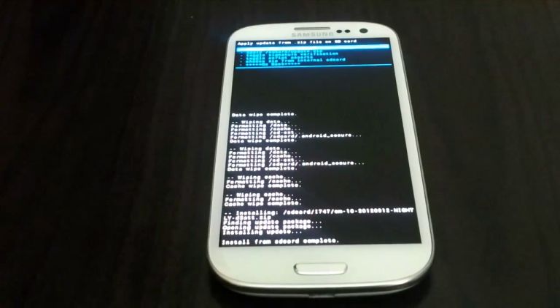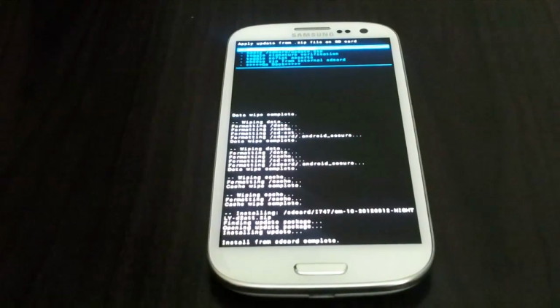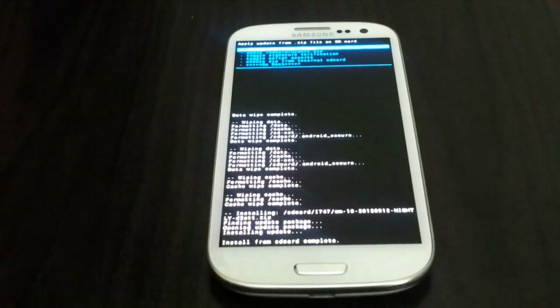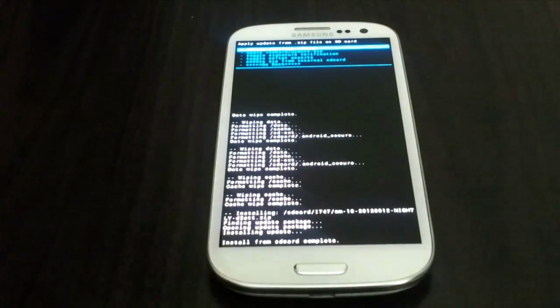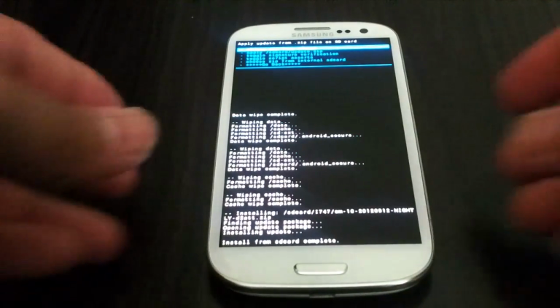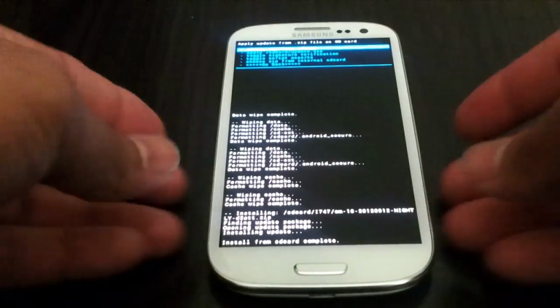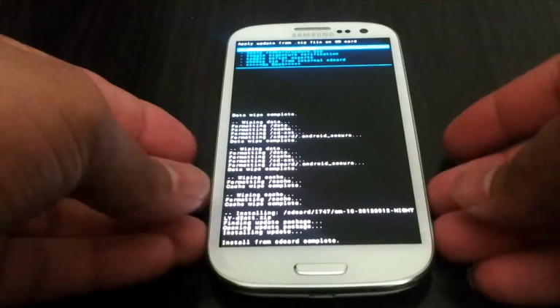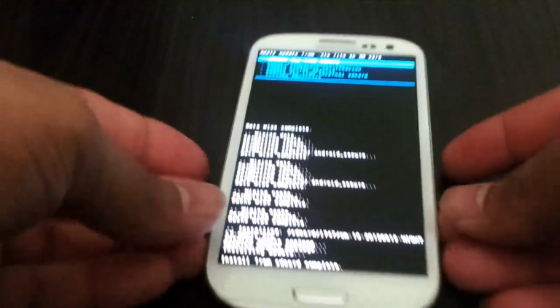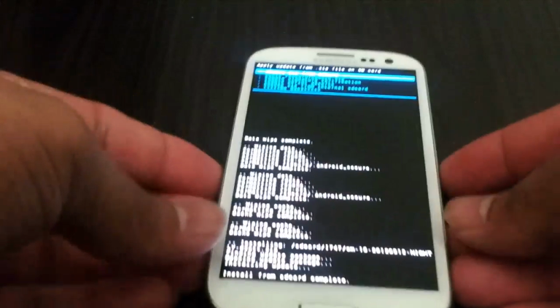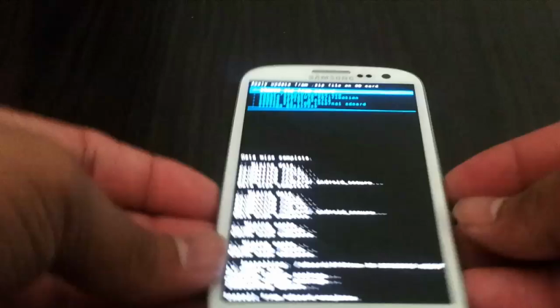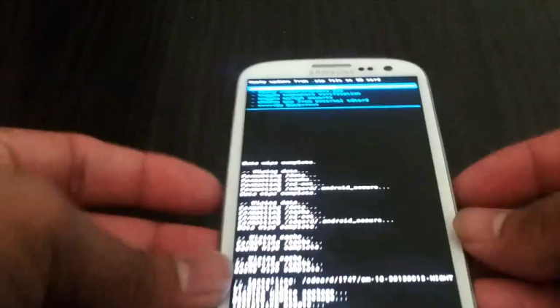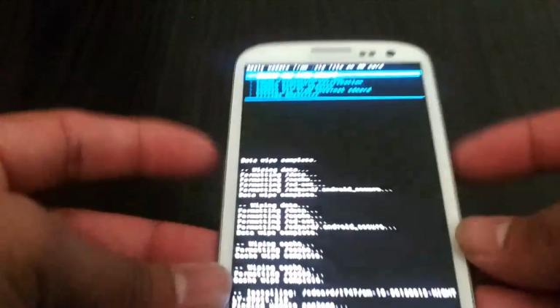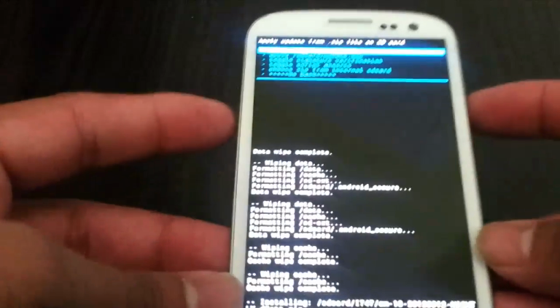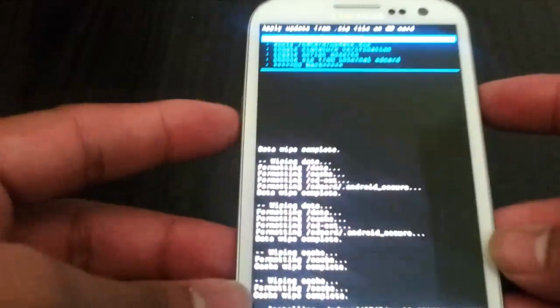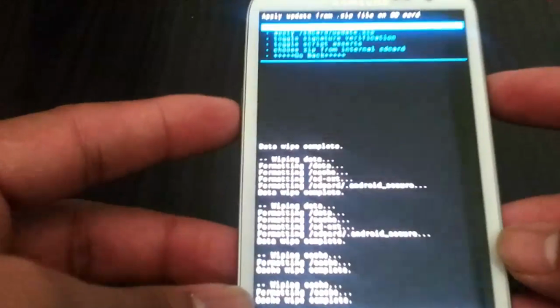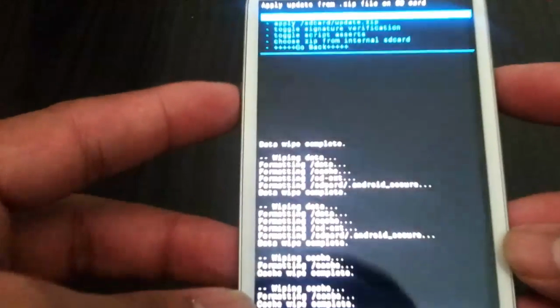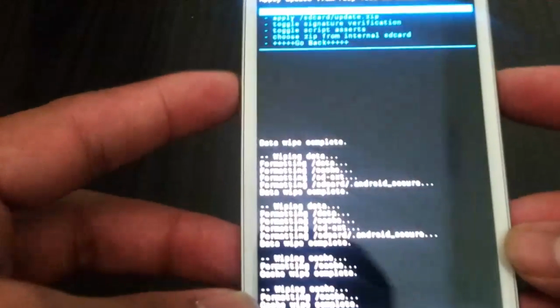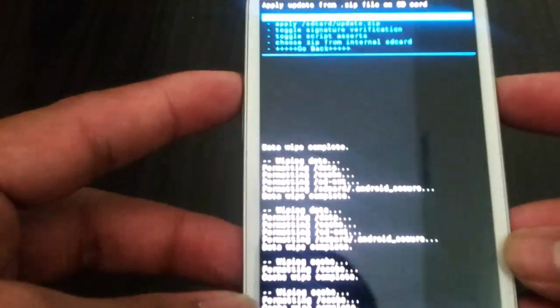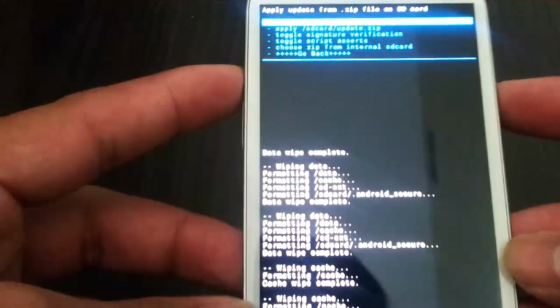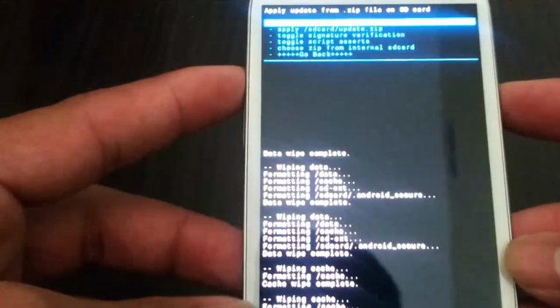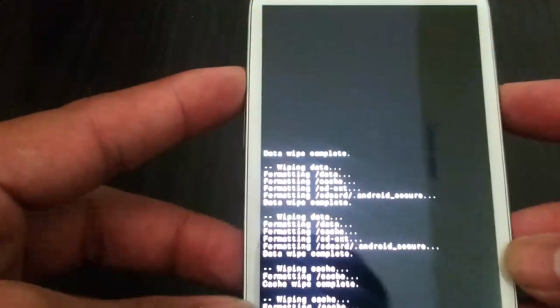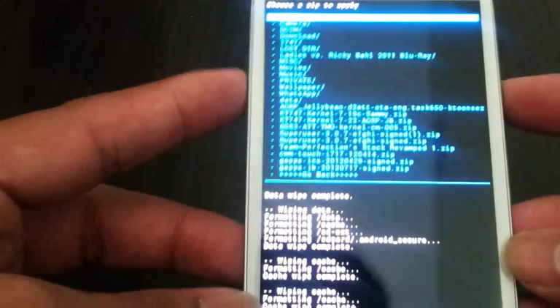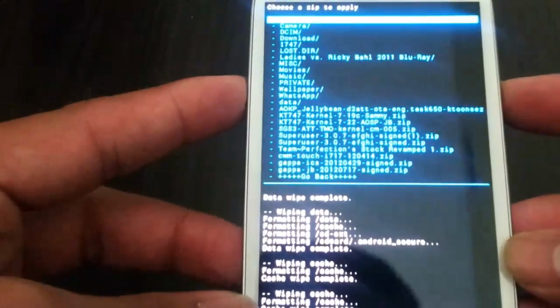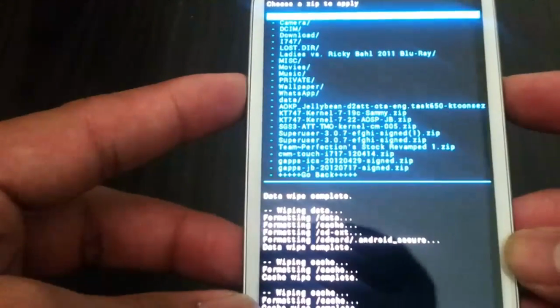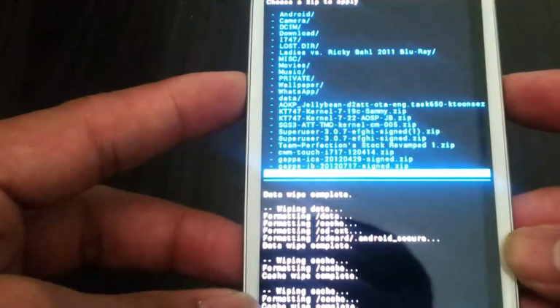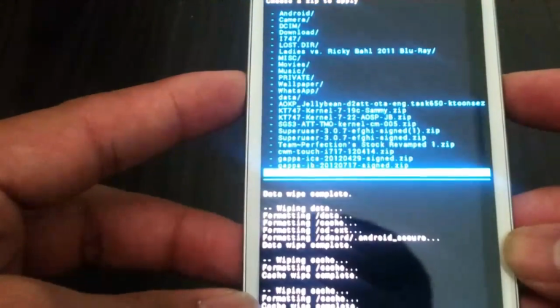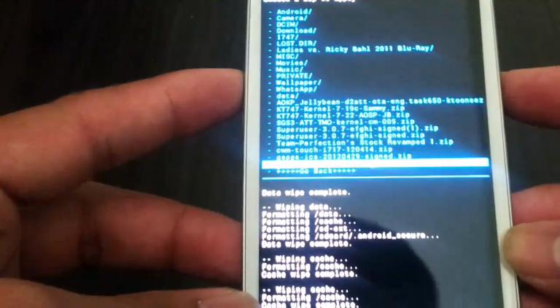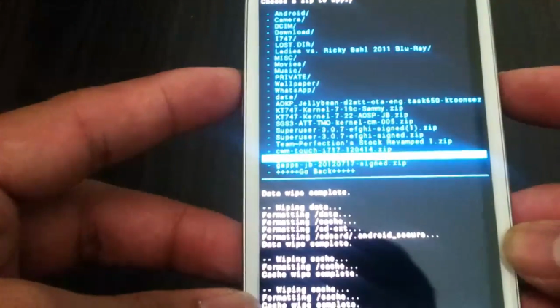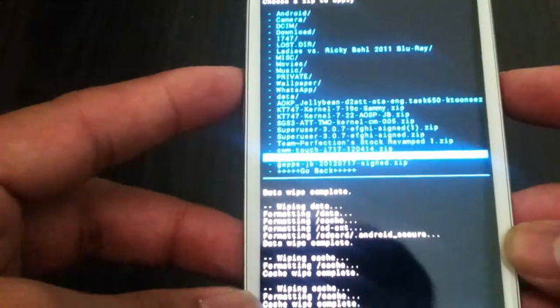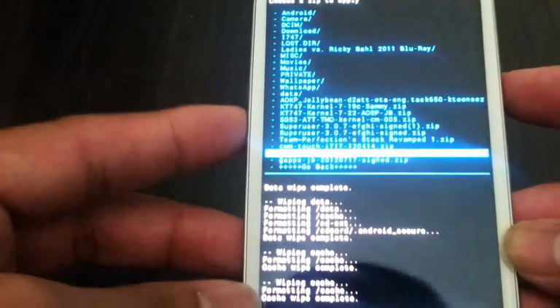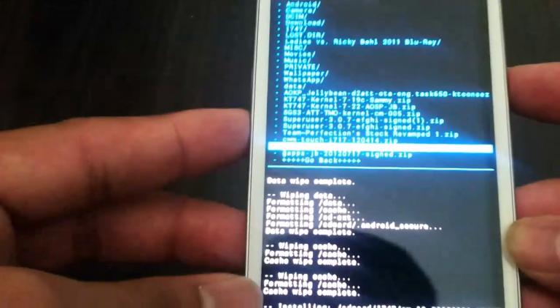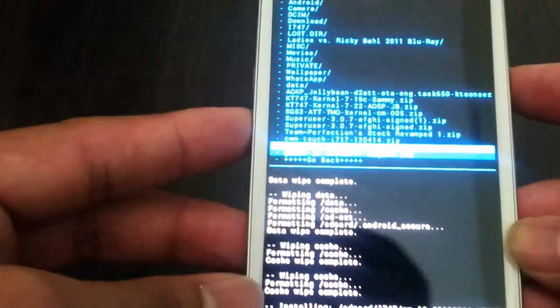Now we are going to go ahead and install Jellybean Google Apps.